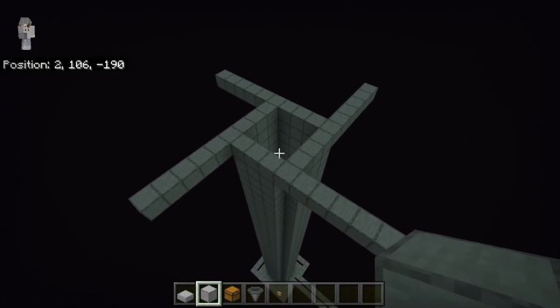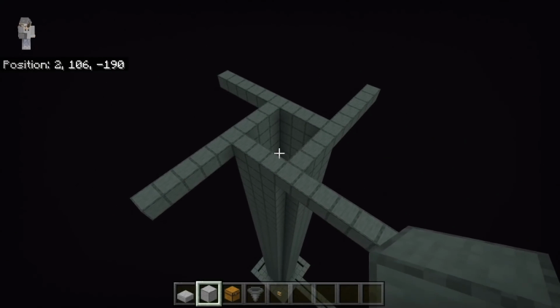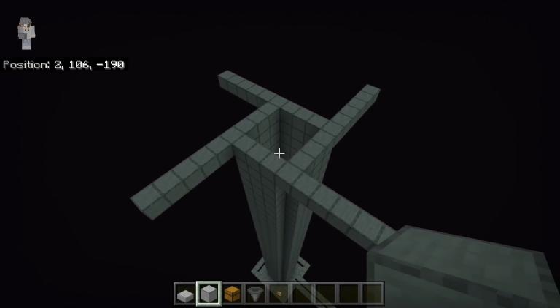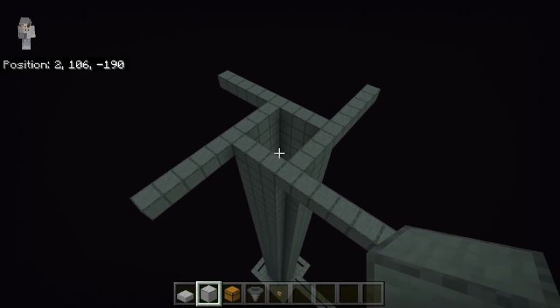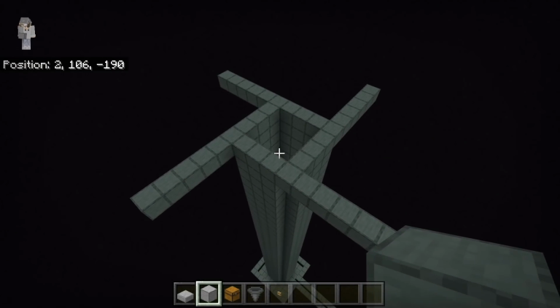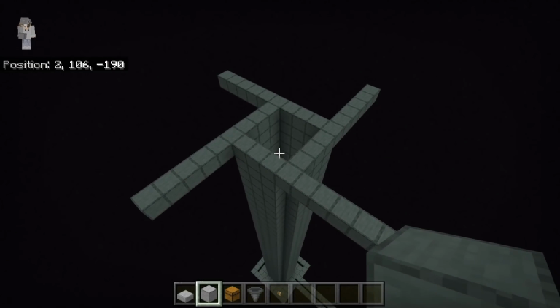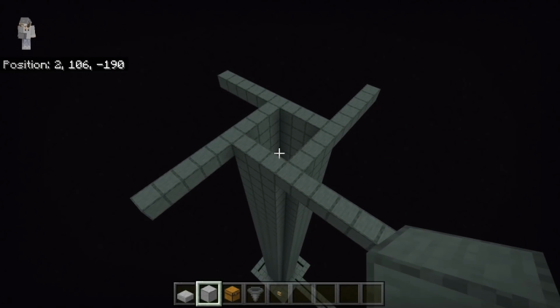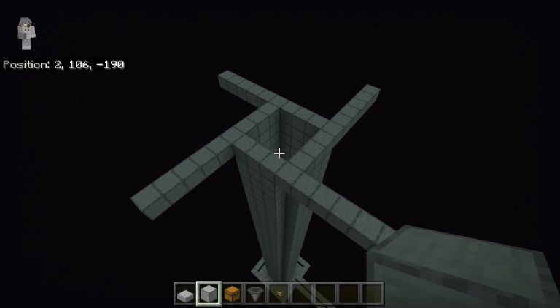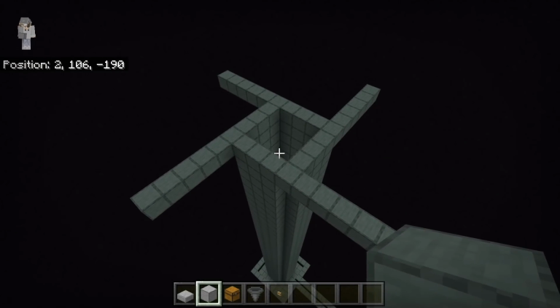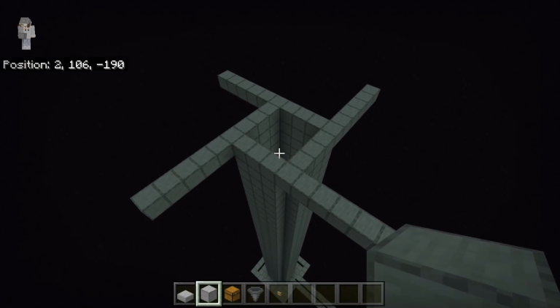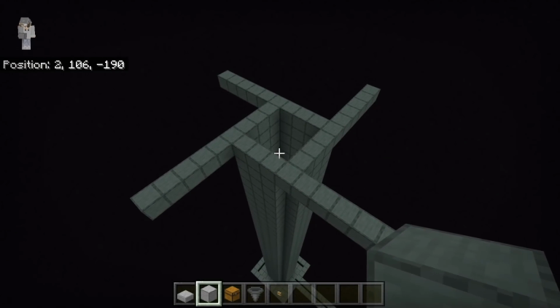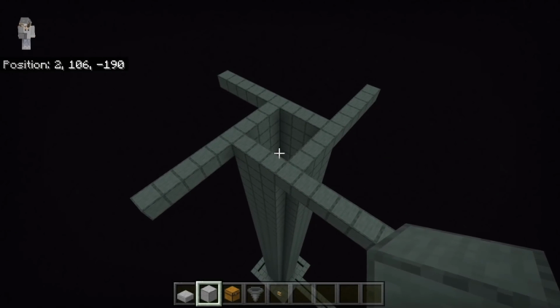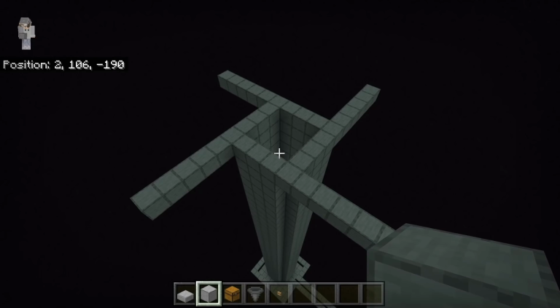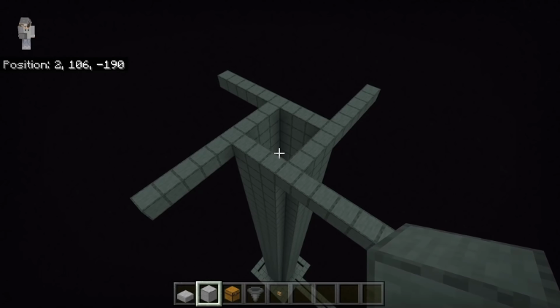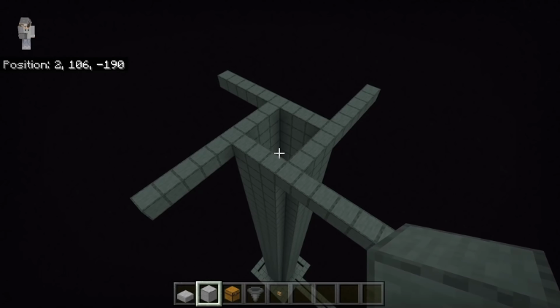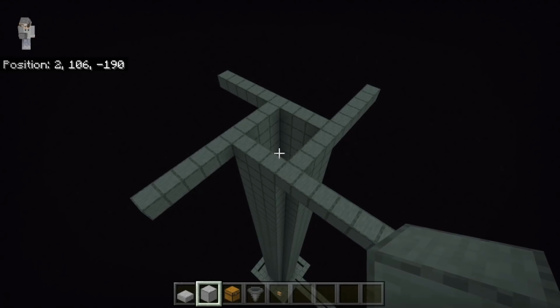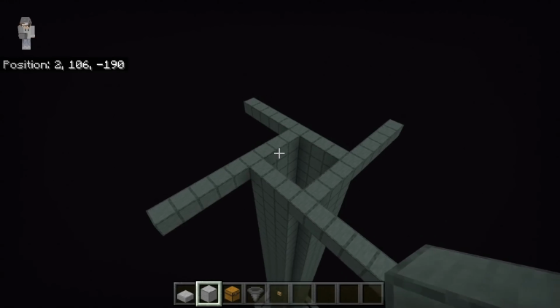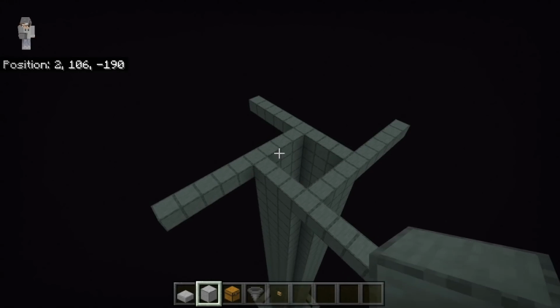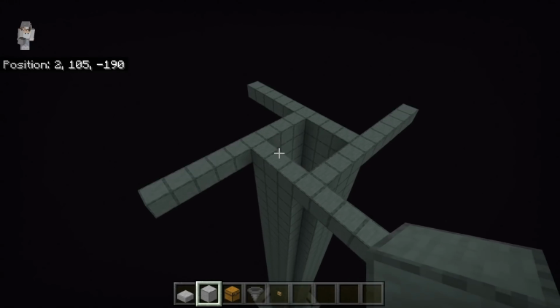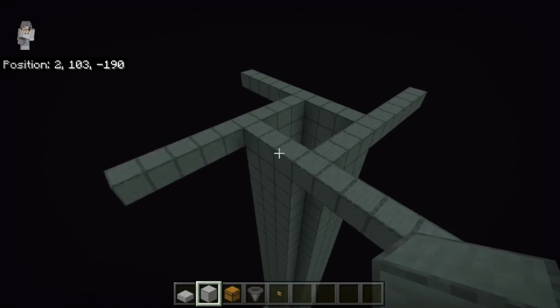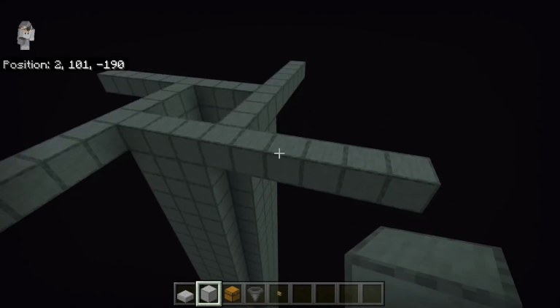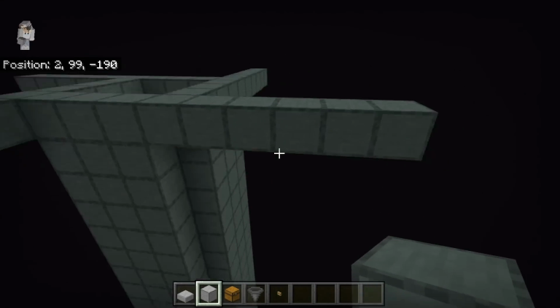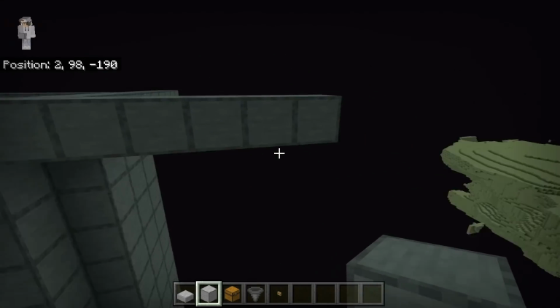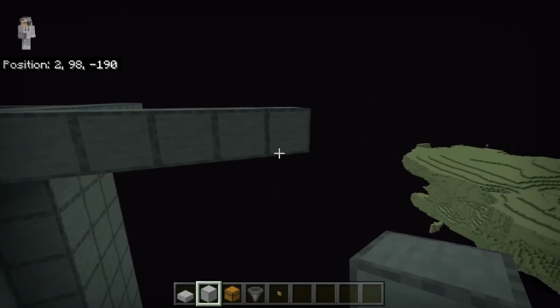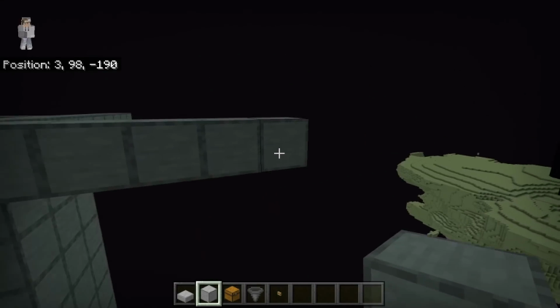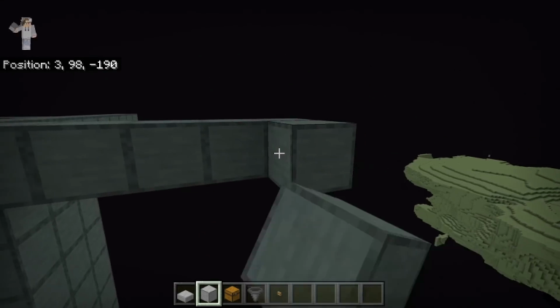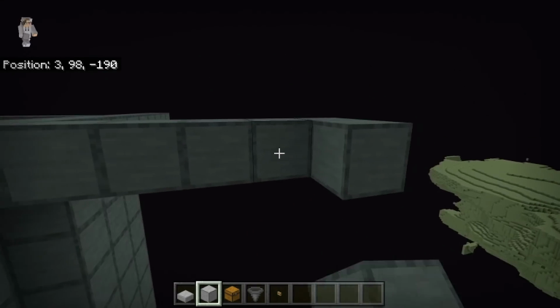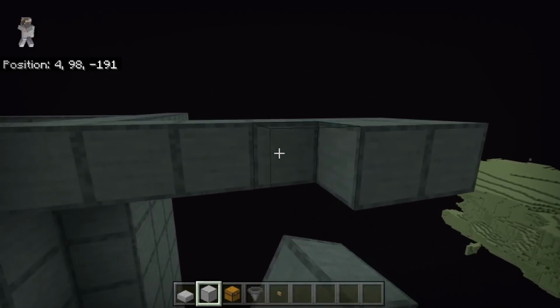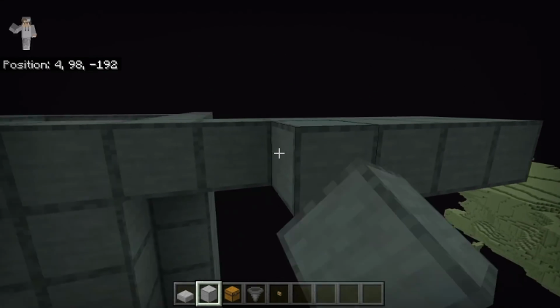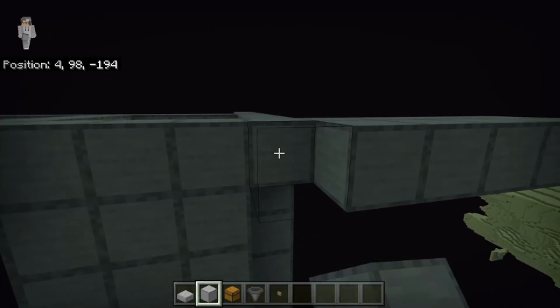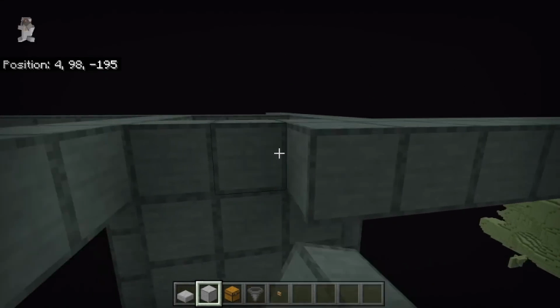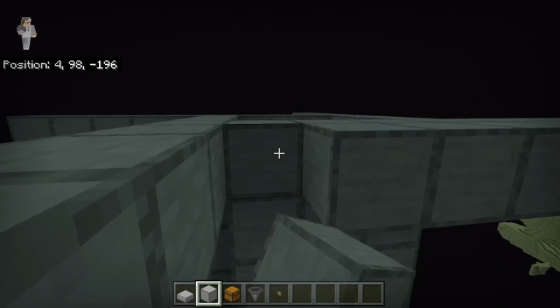This is the outline for our endermen spawning platform. Take some solid blocks and fill in the entire platform.